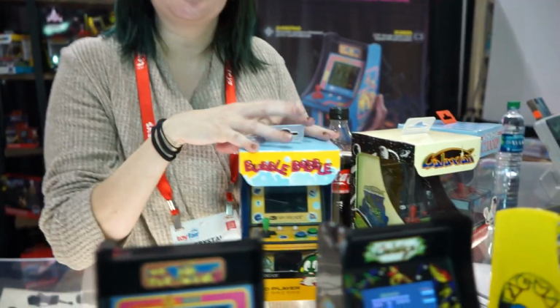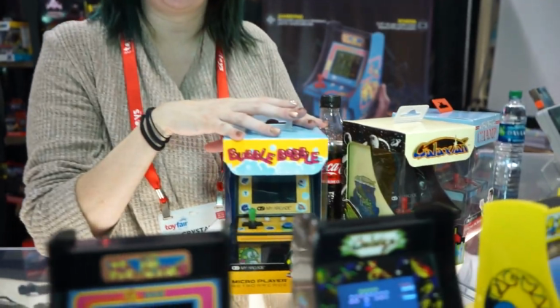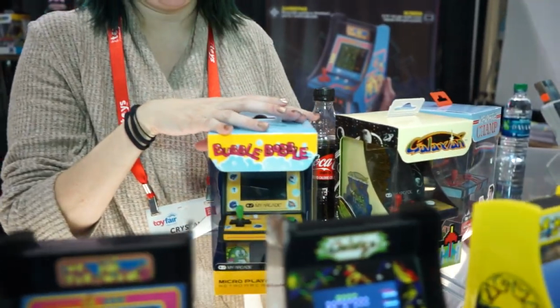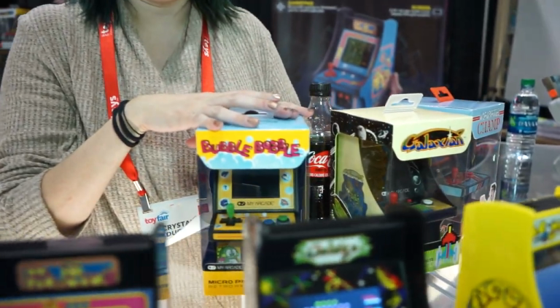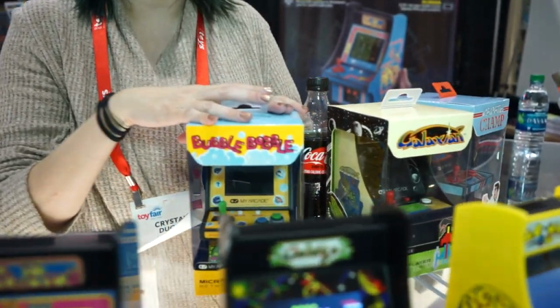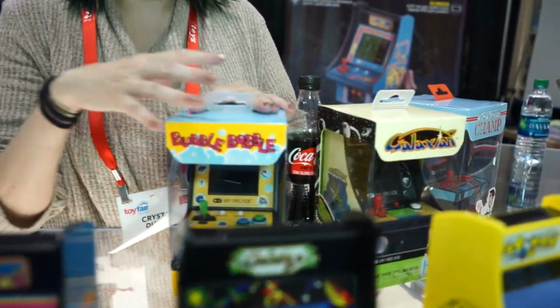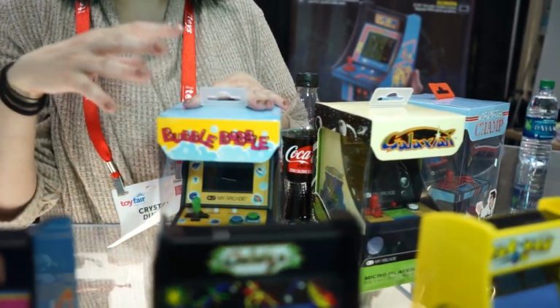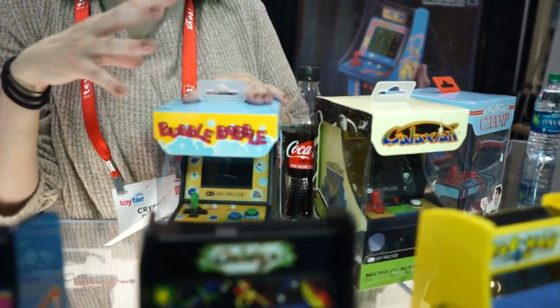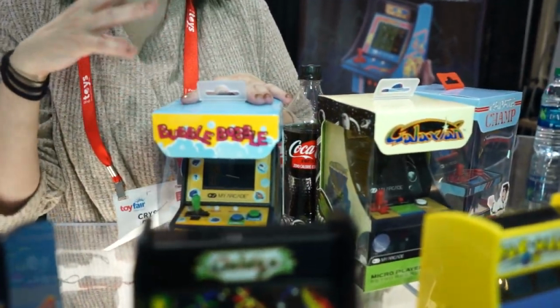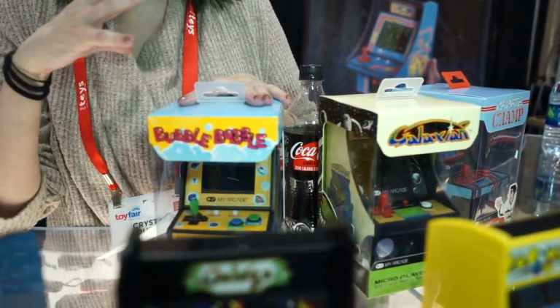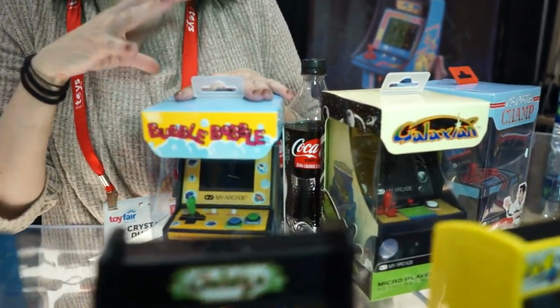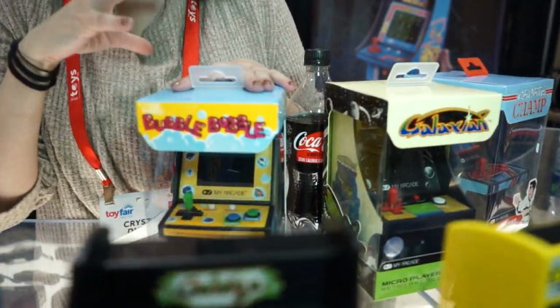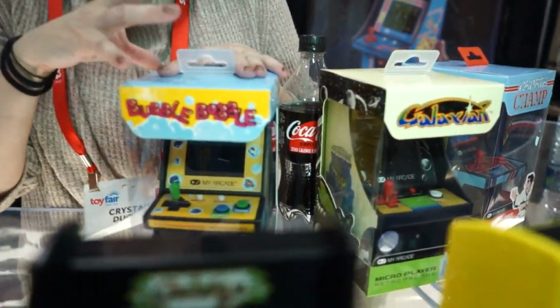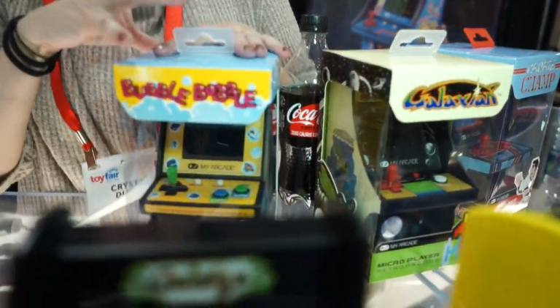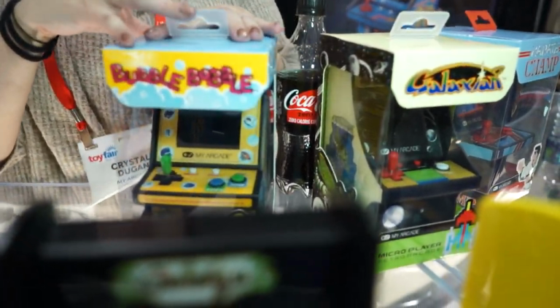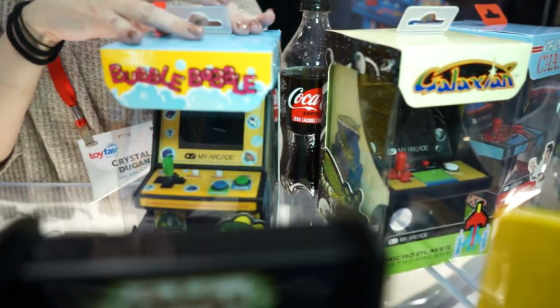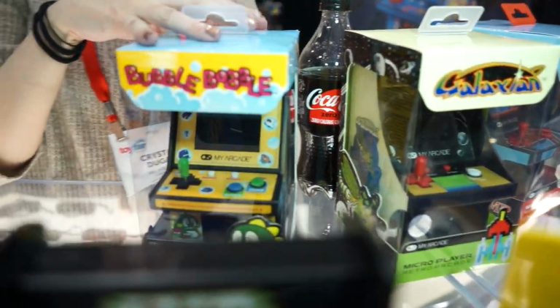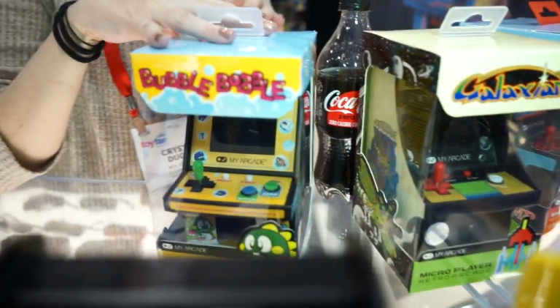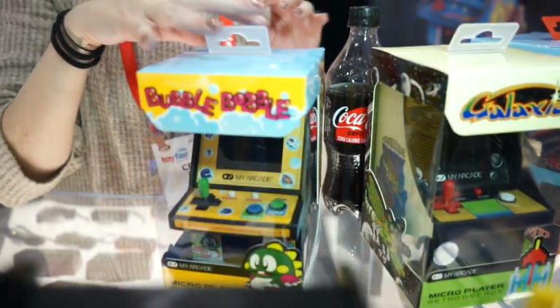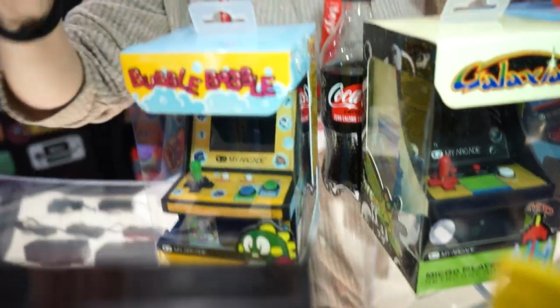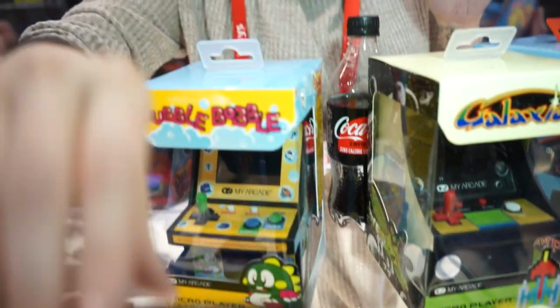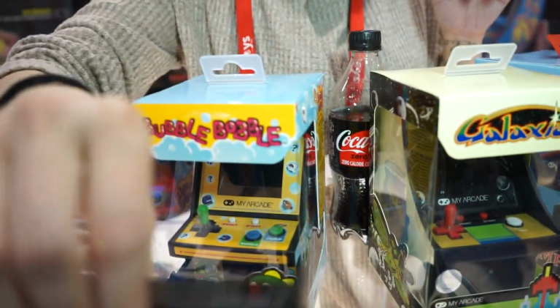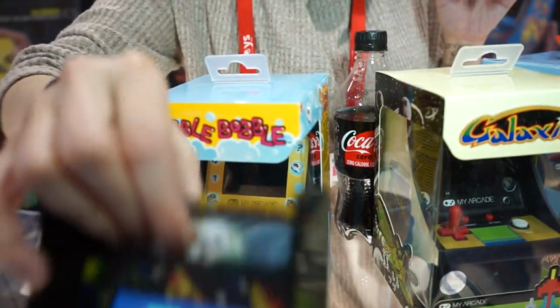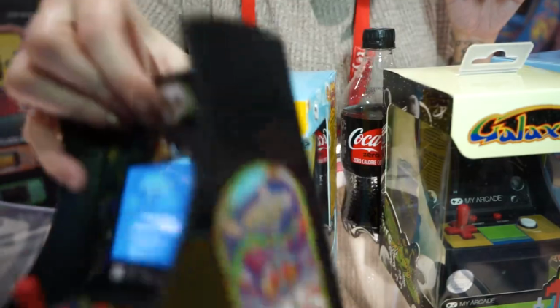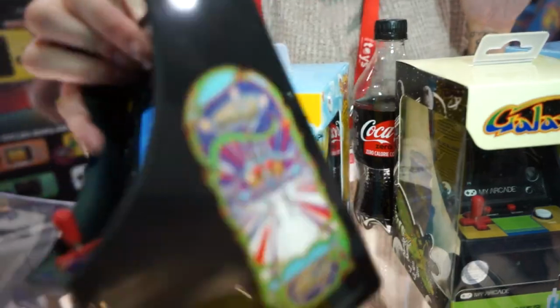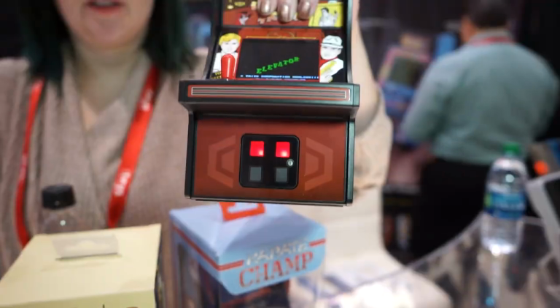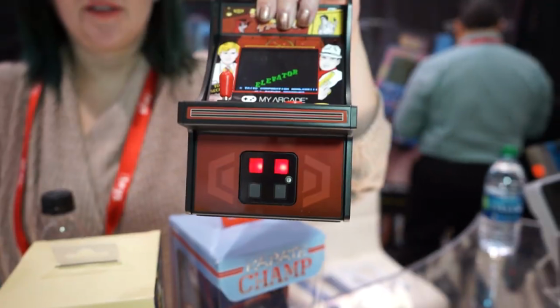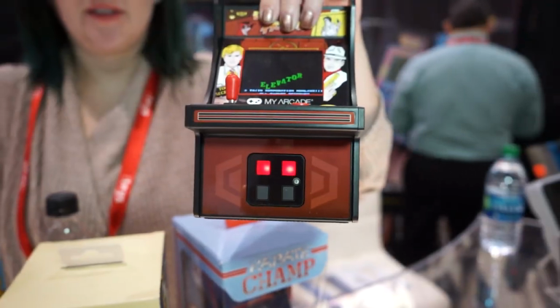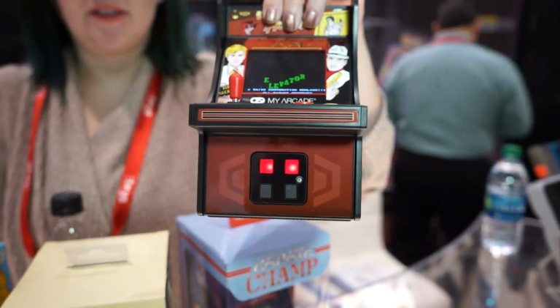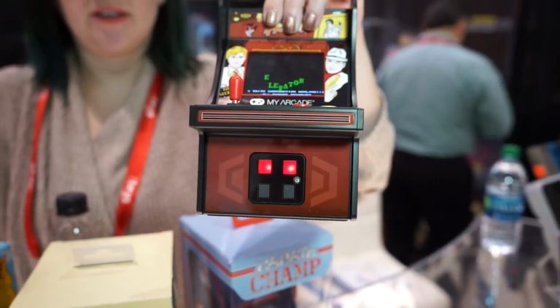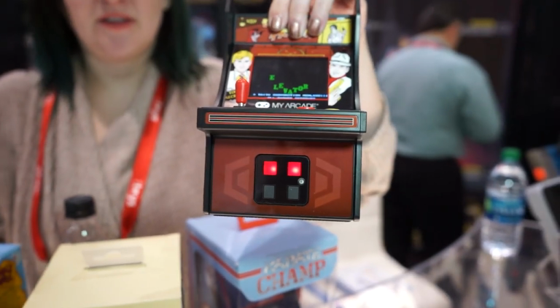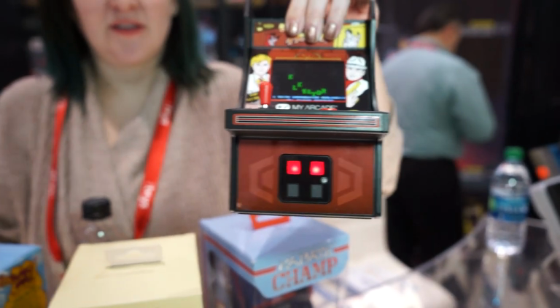Micro Players — we've got Bubble Bobble coming out, Ms. Pac-Man, and Elevator Action.